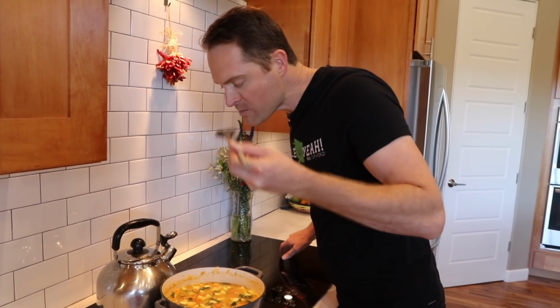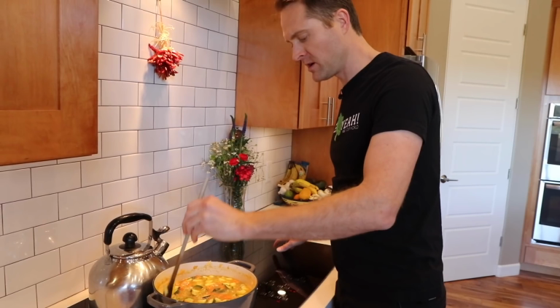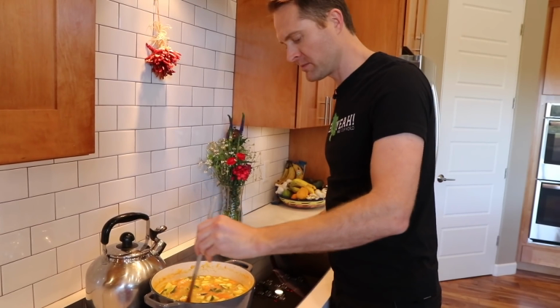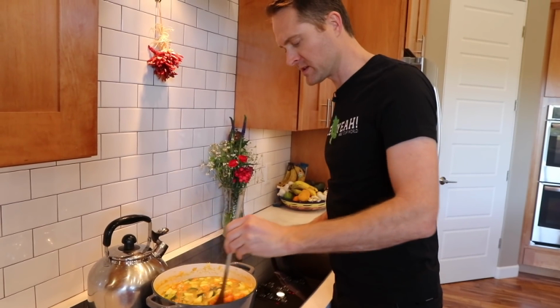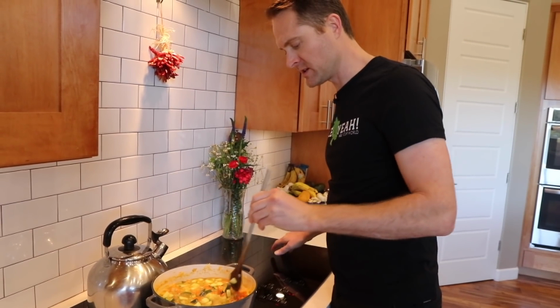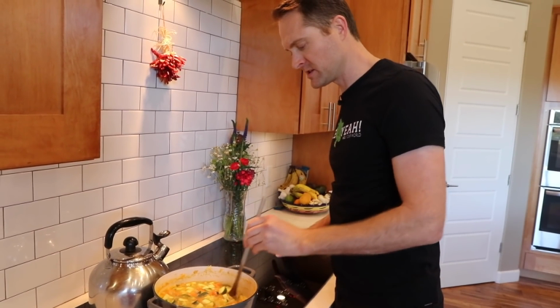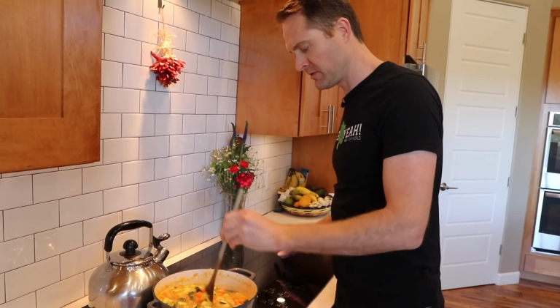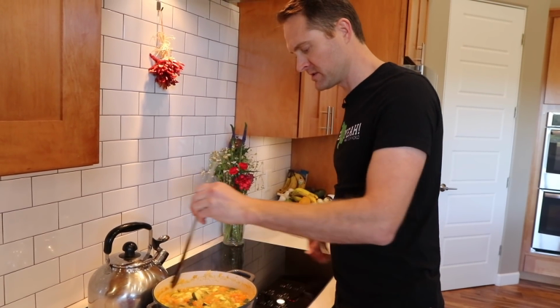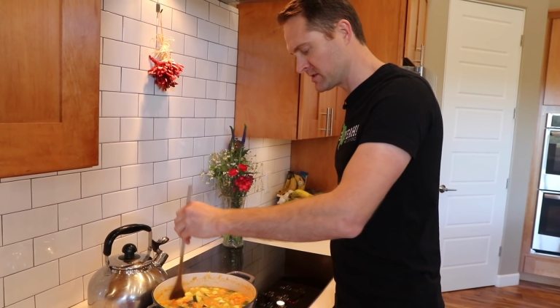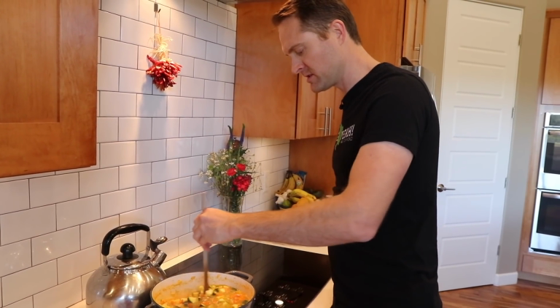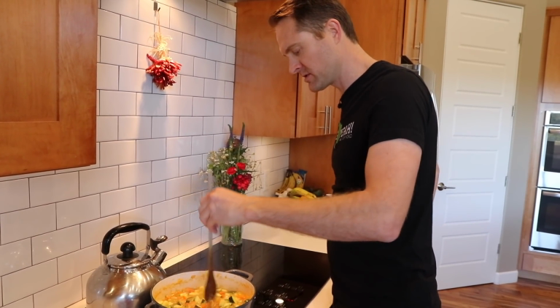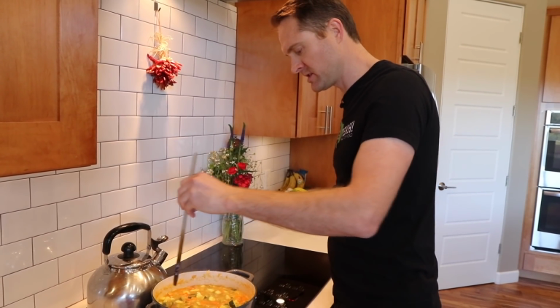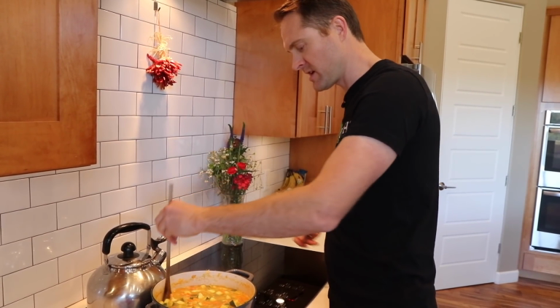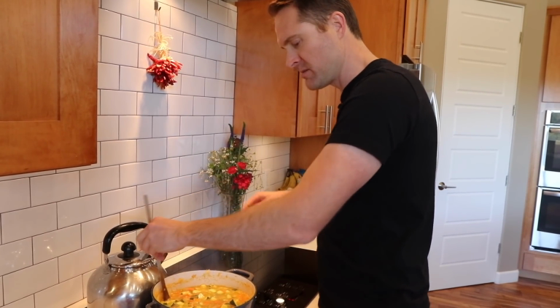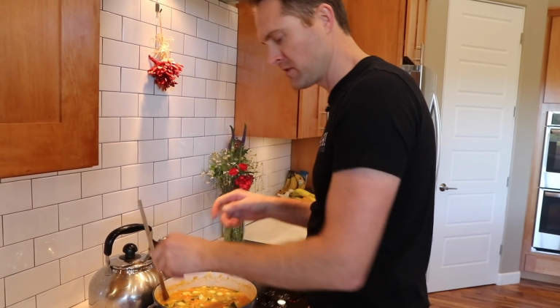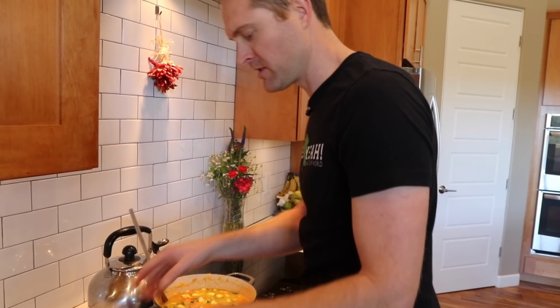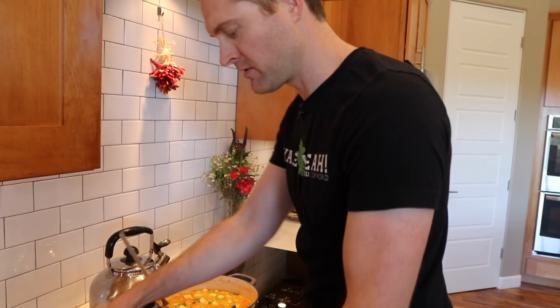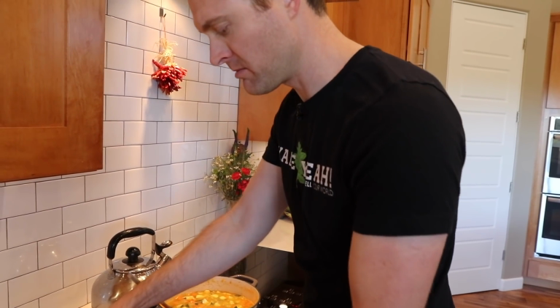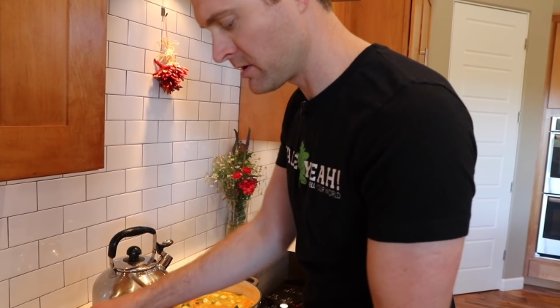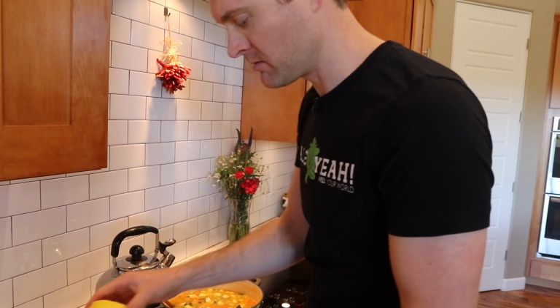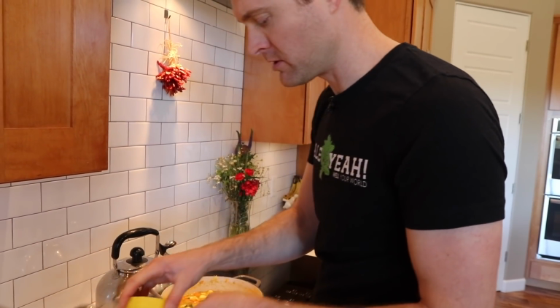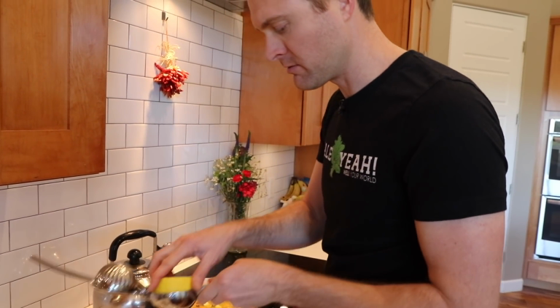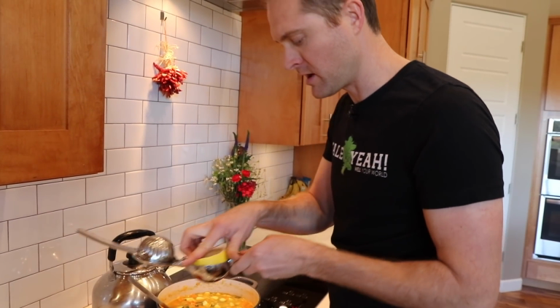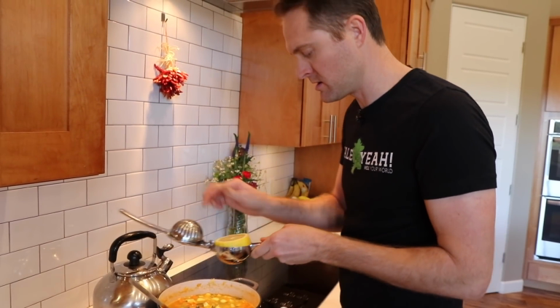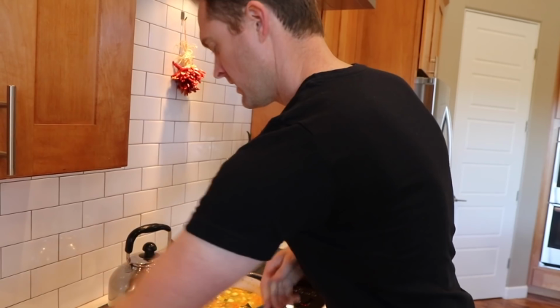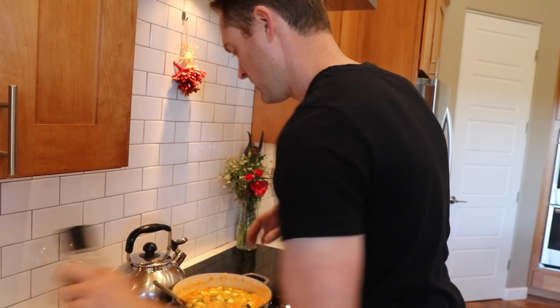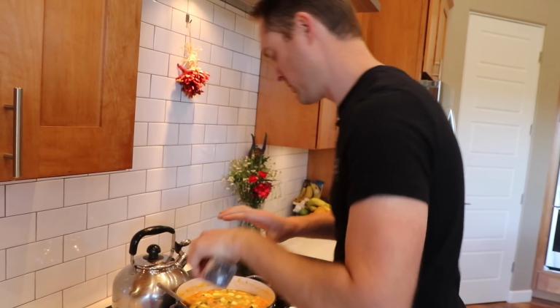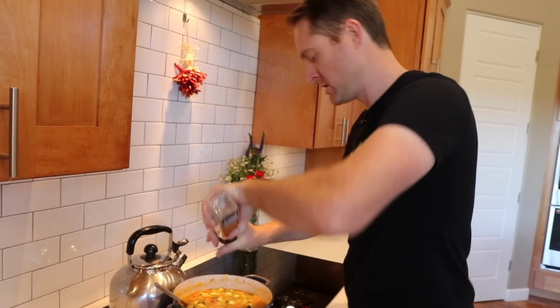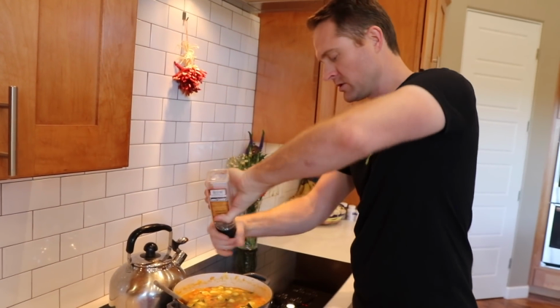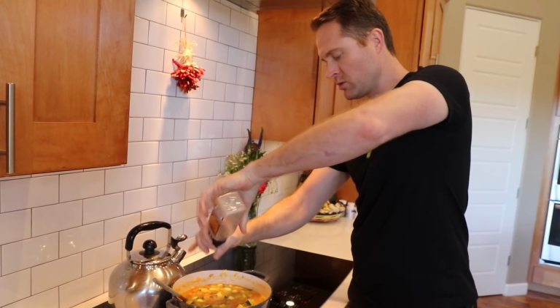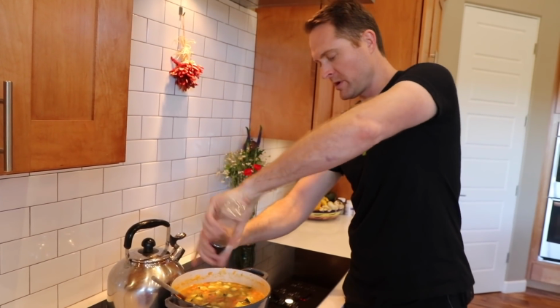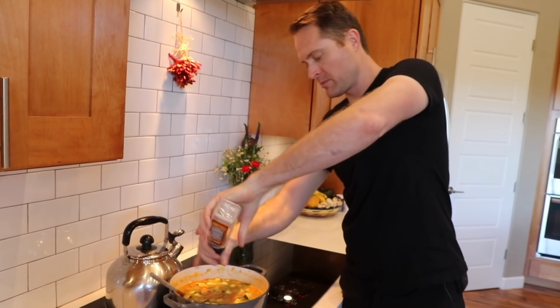It makes such a difference. It's so good, that lemony flavor. I'm putting in more, and I'm gonna put in a little more pepper too.